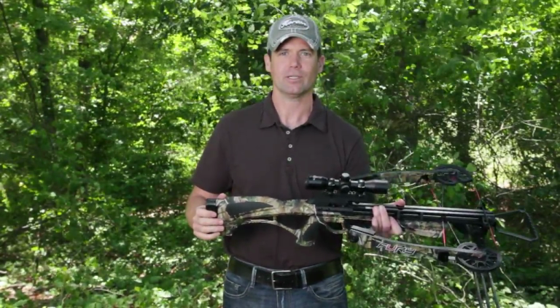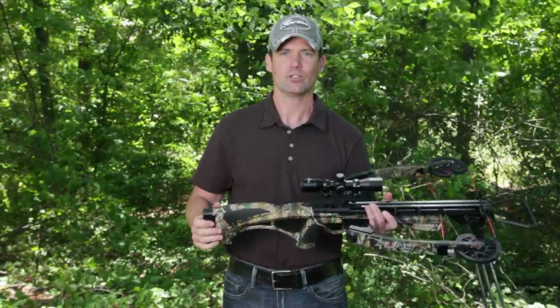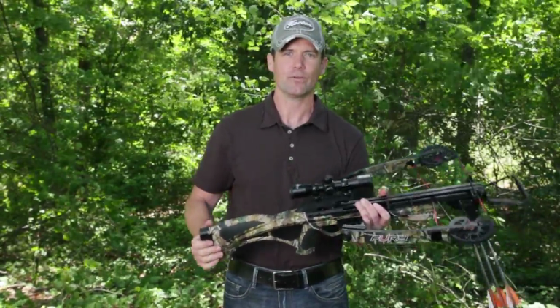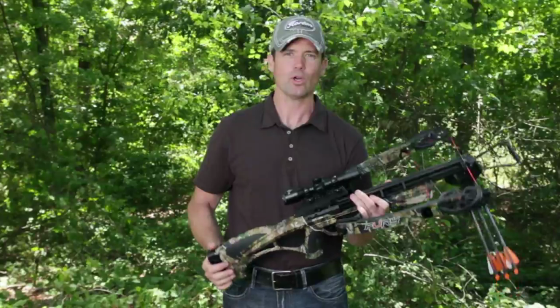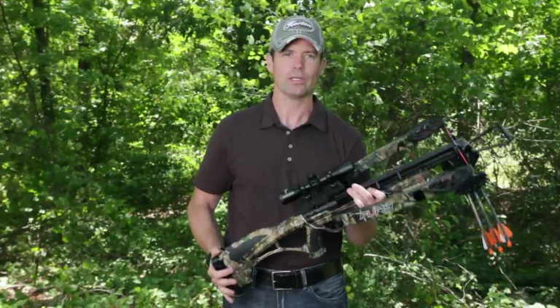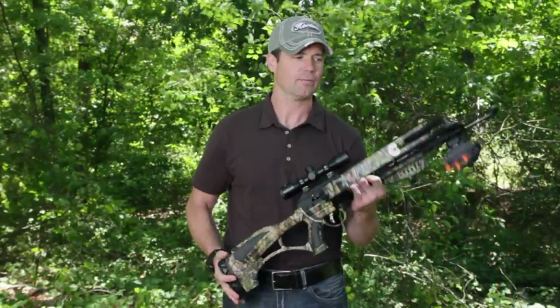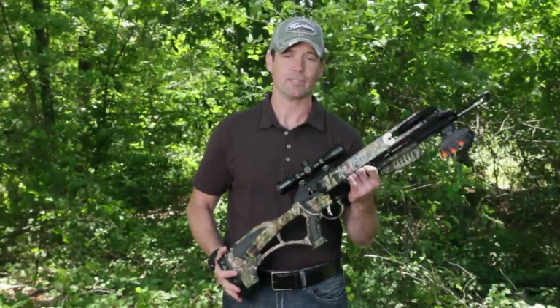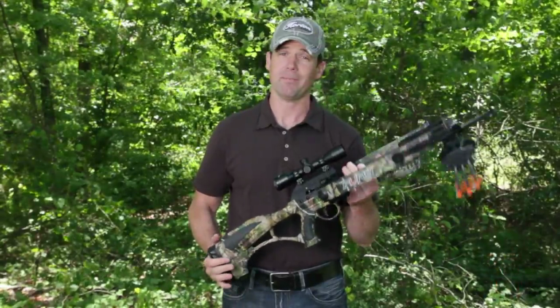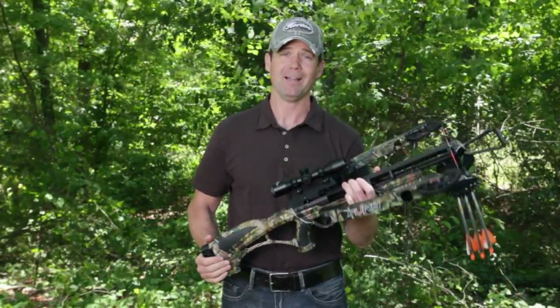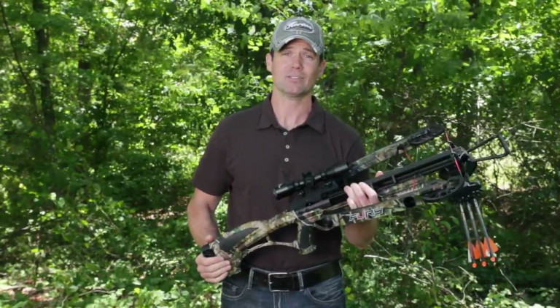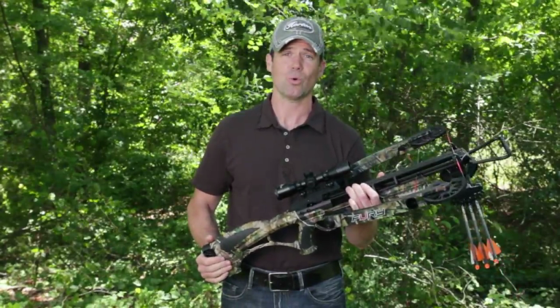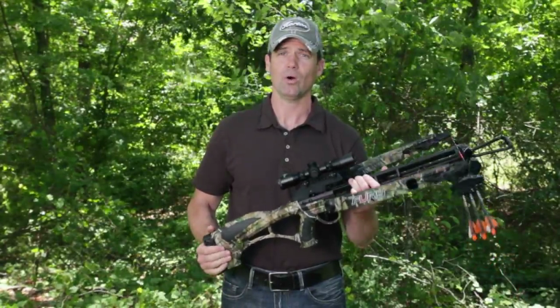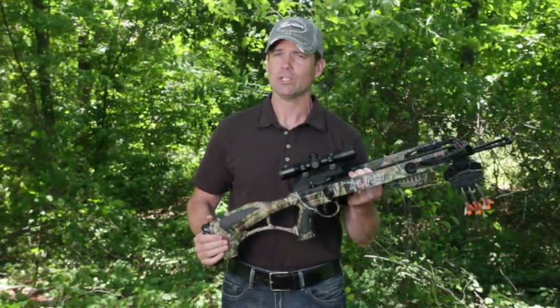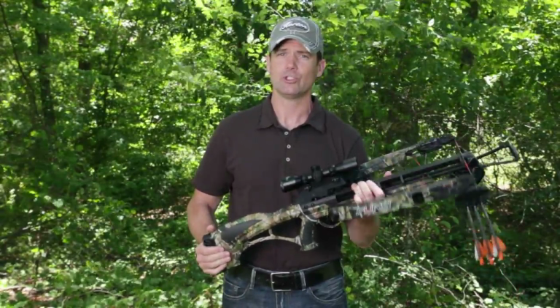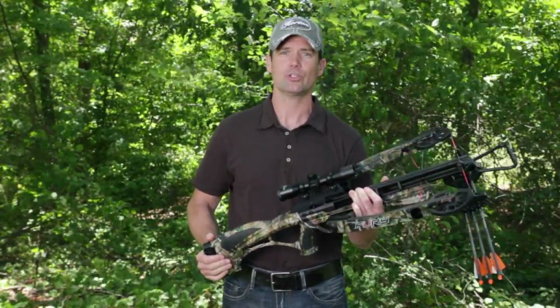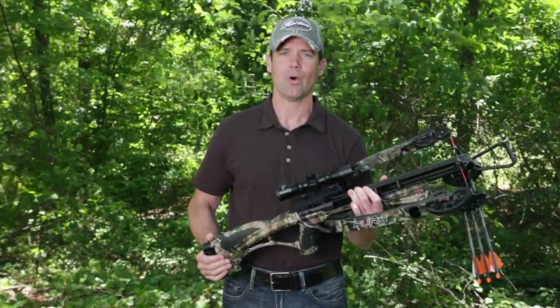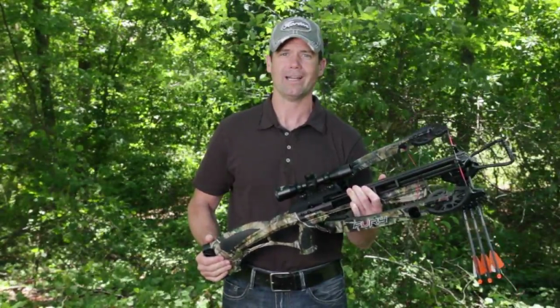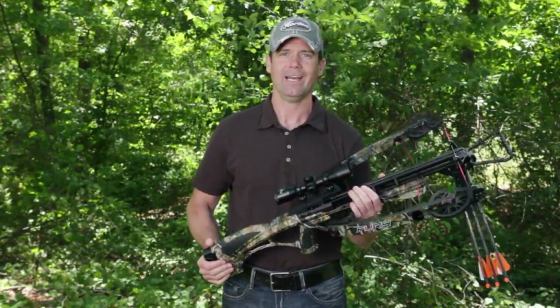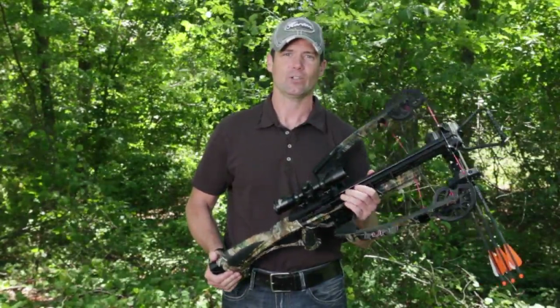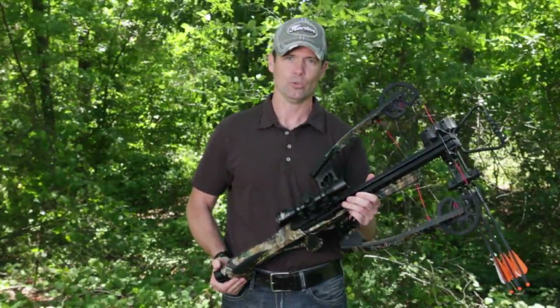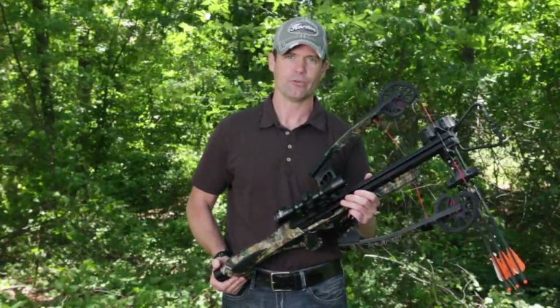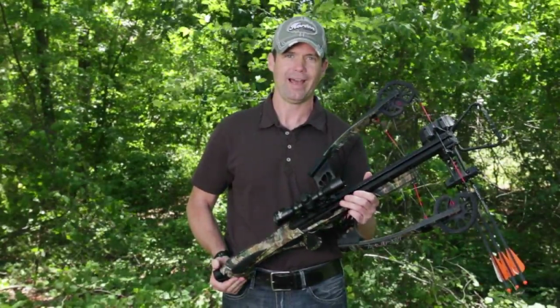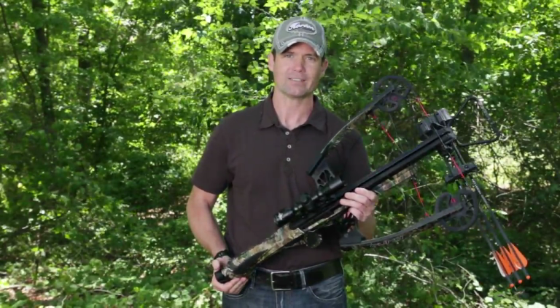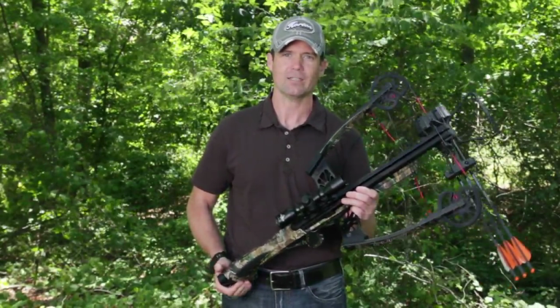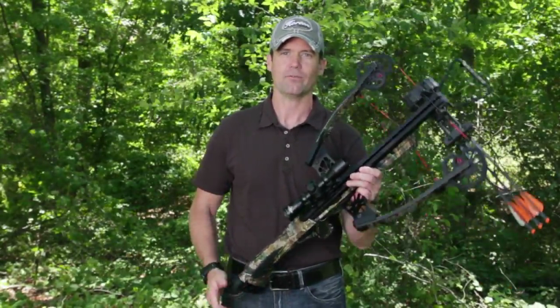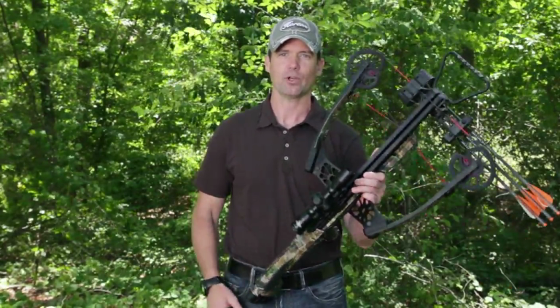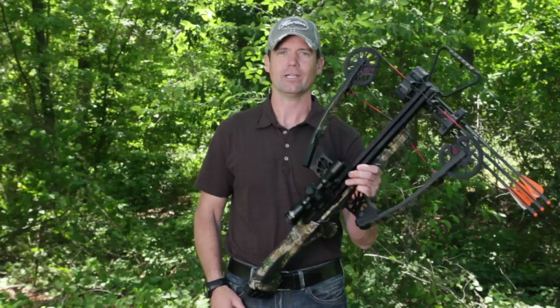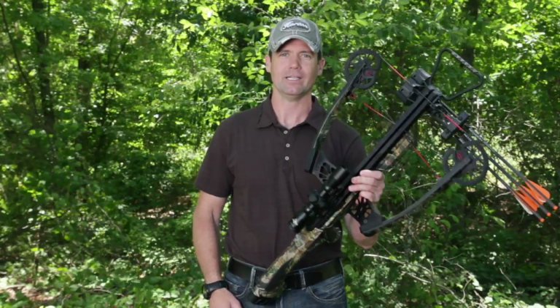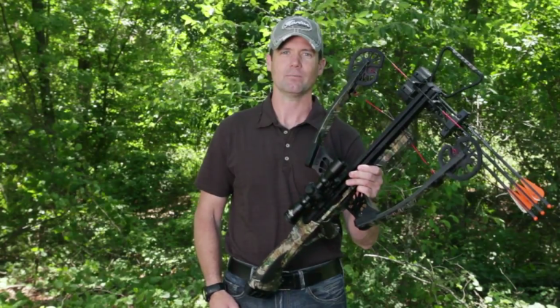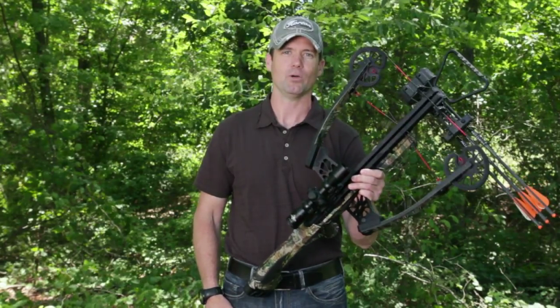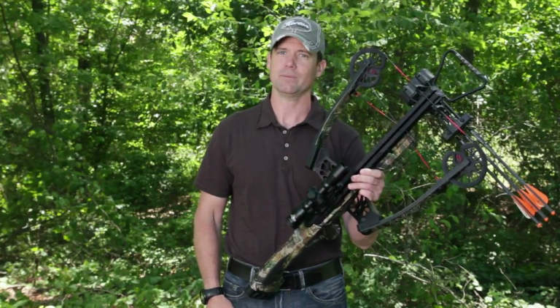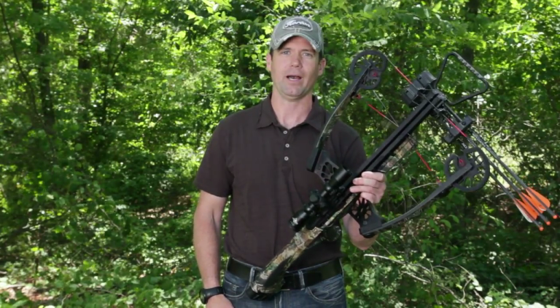So if you're looking for something that balances well, shoots quiet, and is ultra fast, the Fury is the bow to buy.